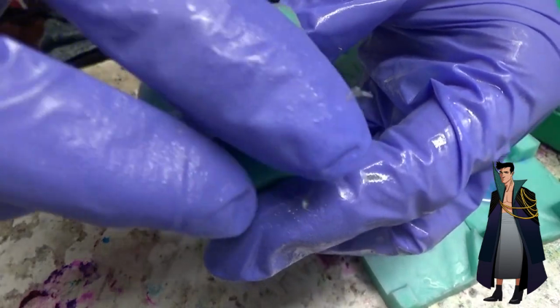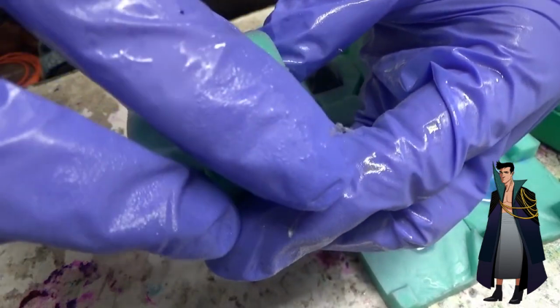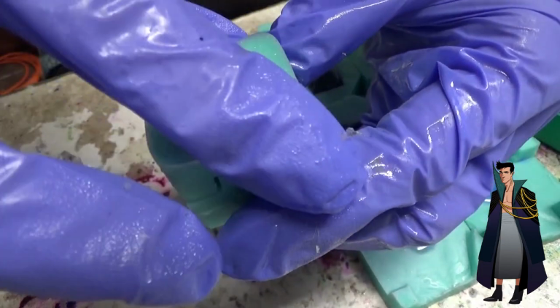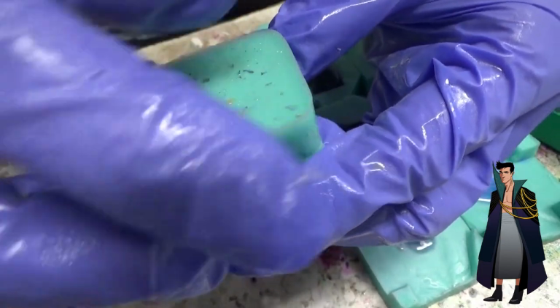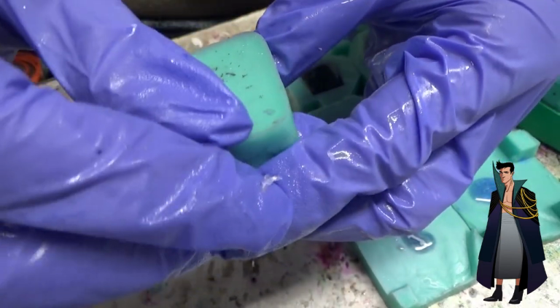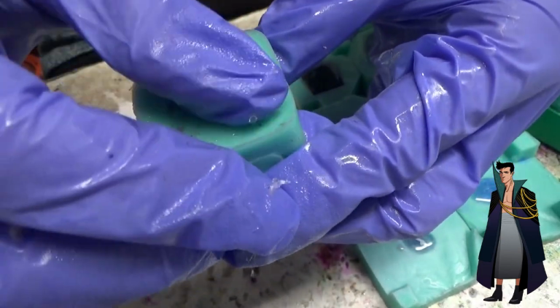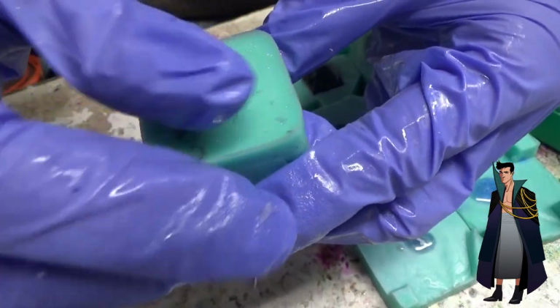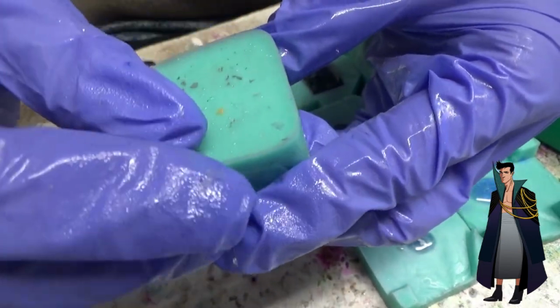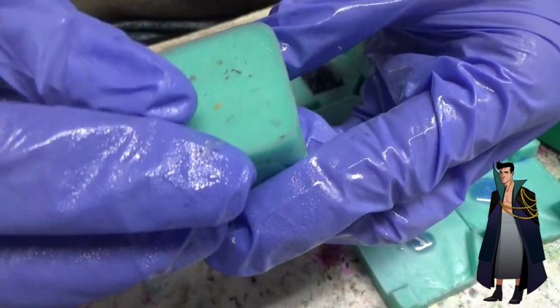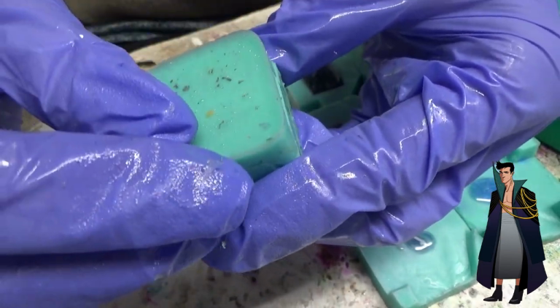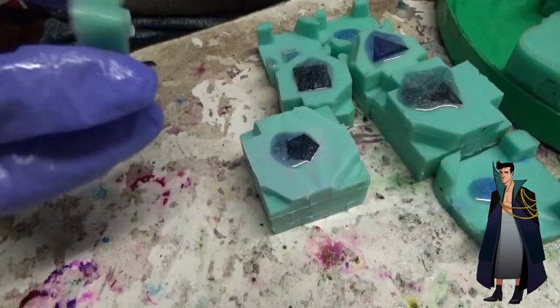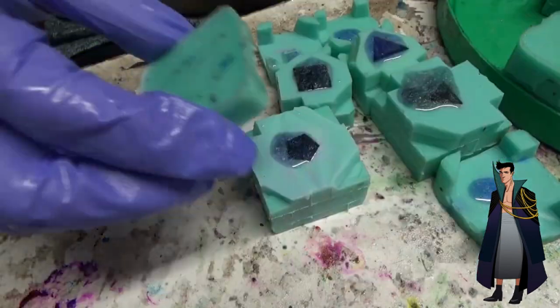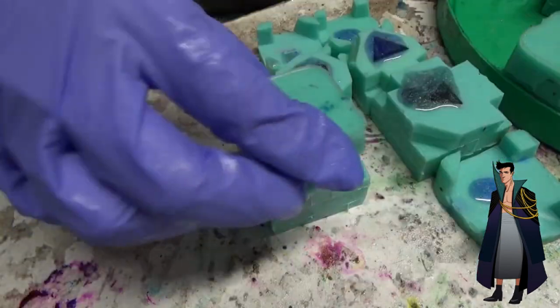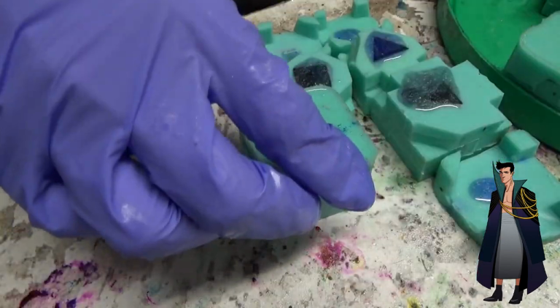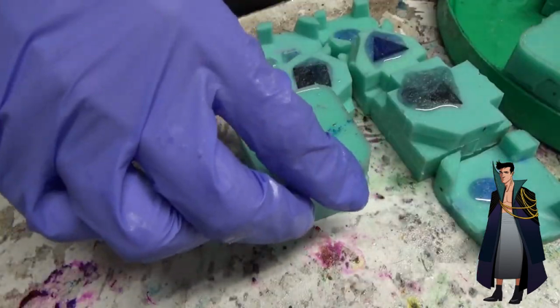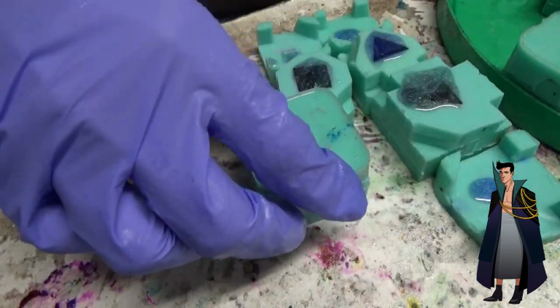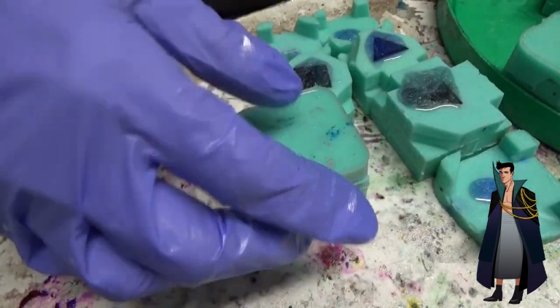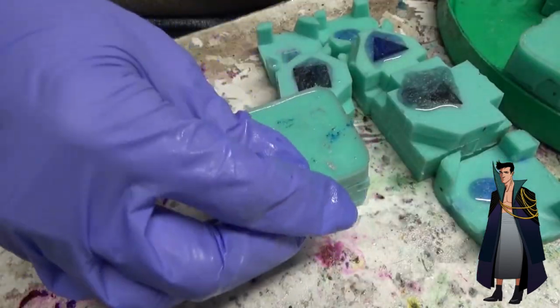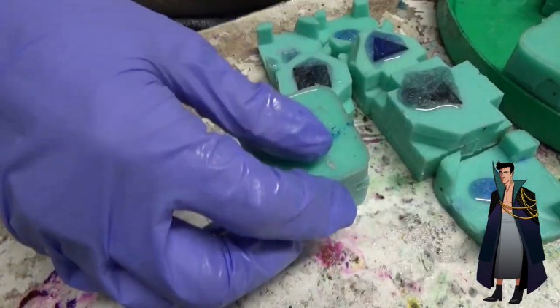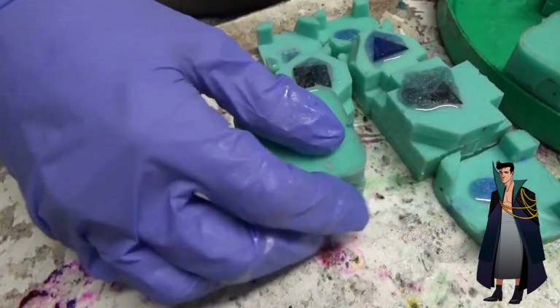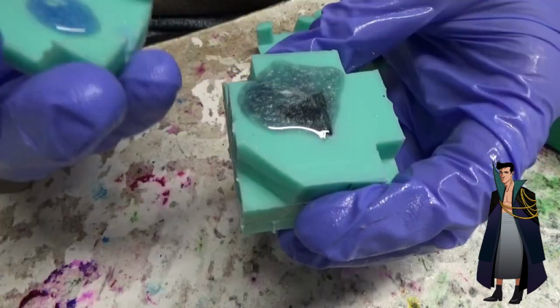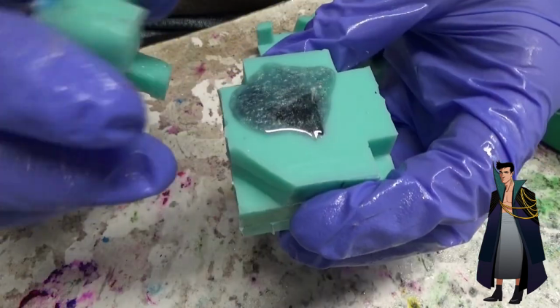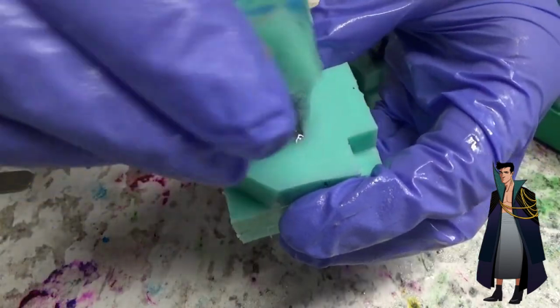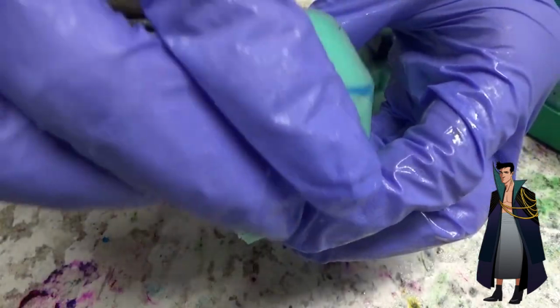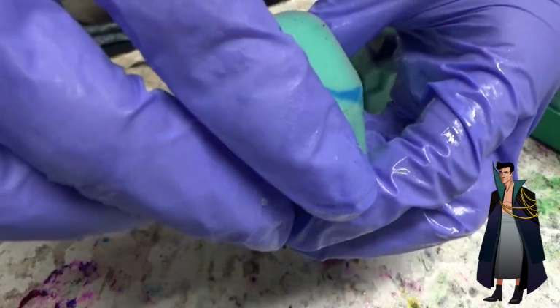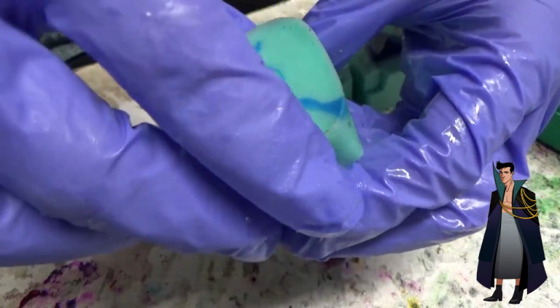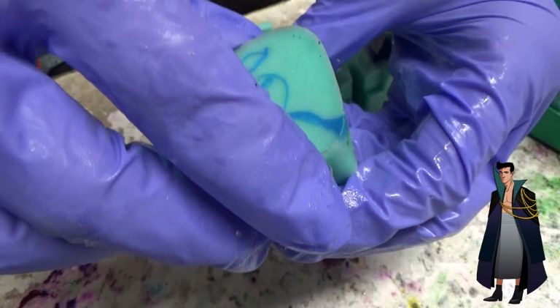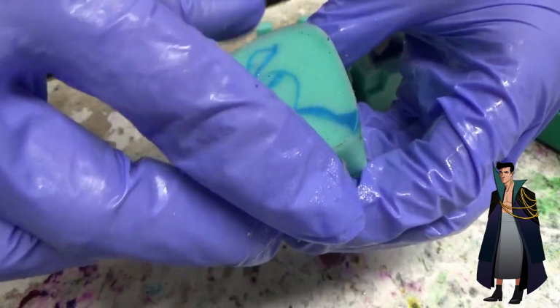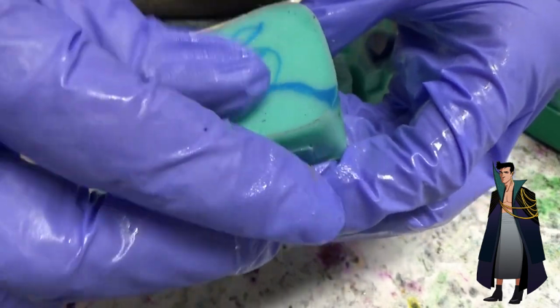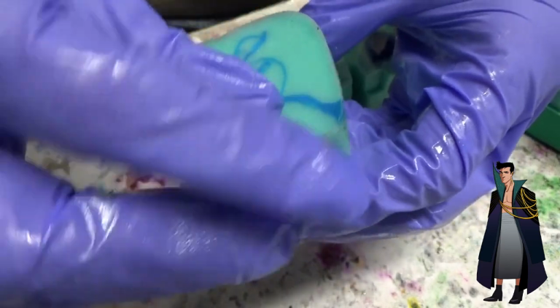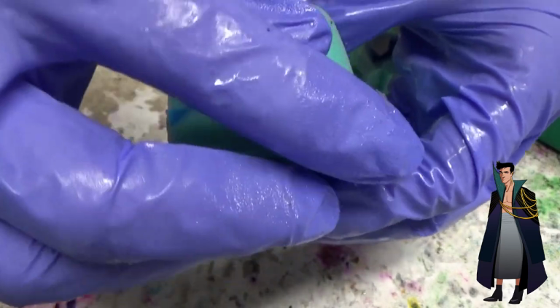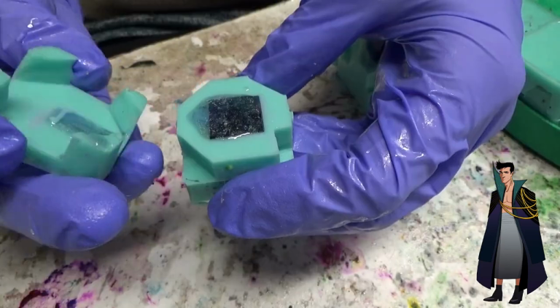Now we put them into the pressure pot to get all of those air bubbles out of there, and then we can come back in 24 hours and unmold them.